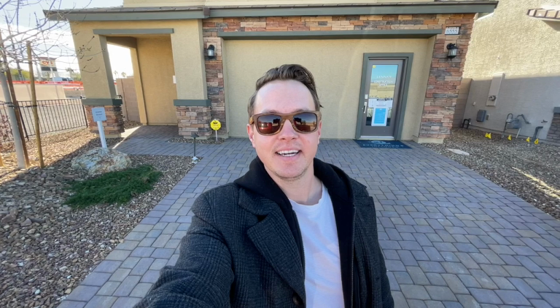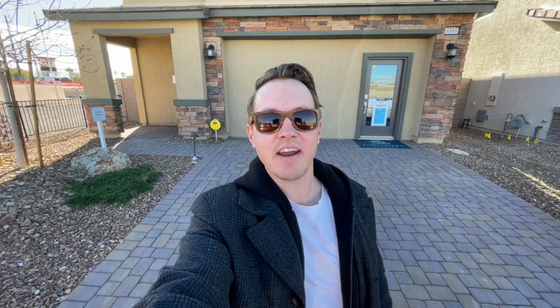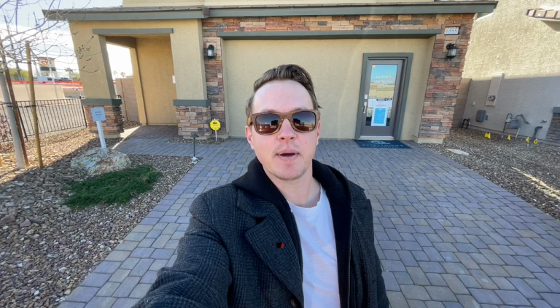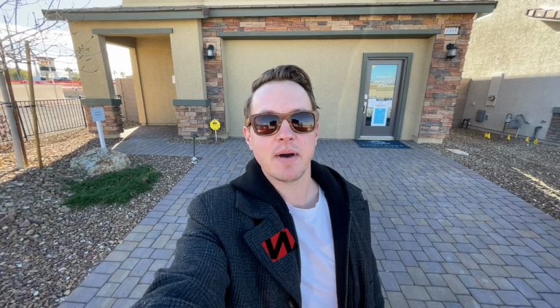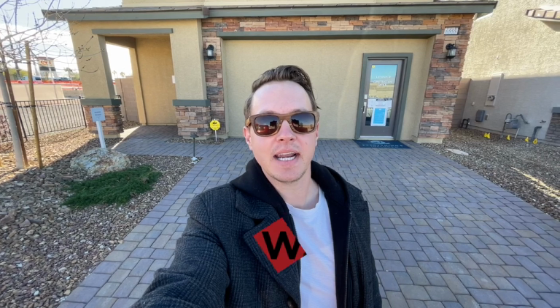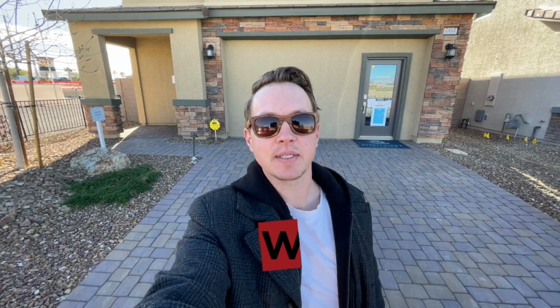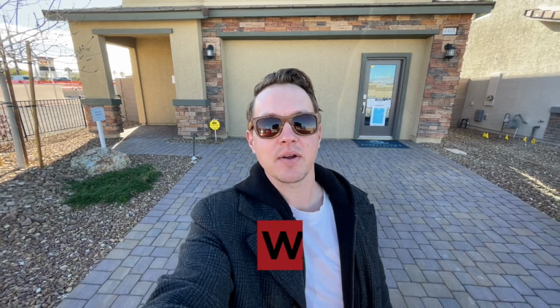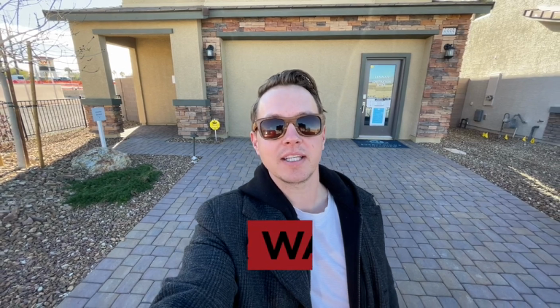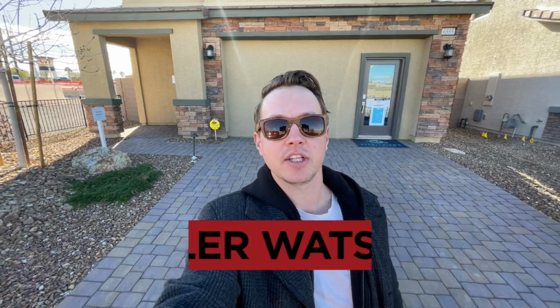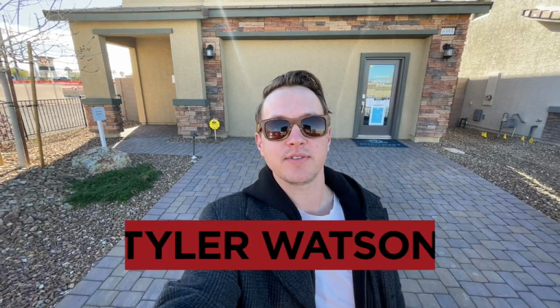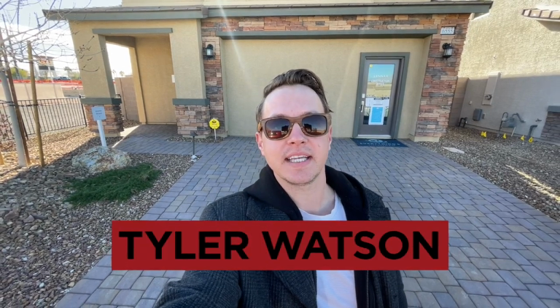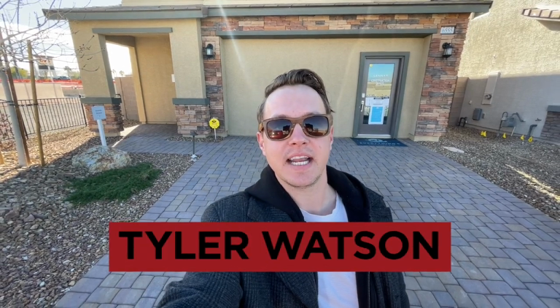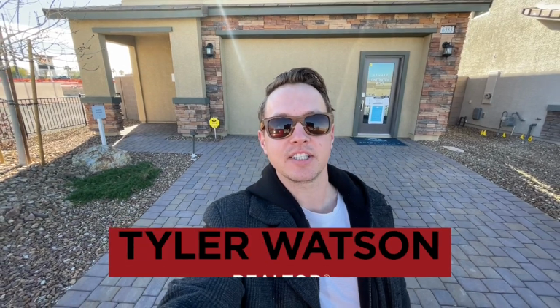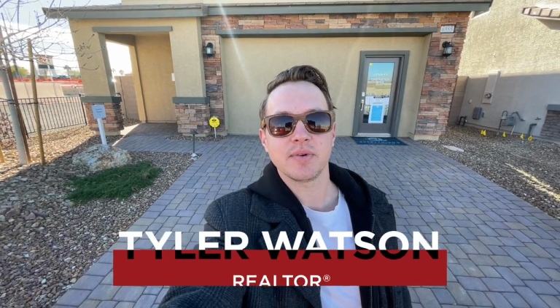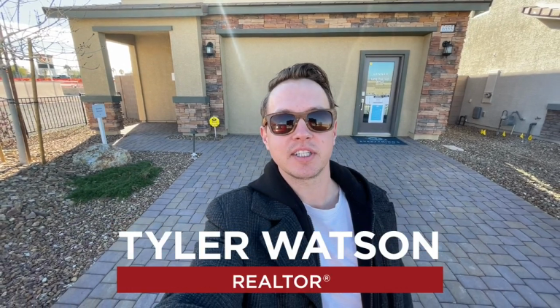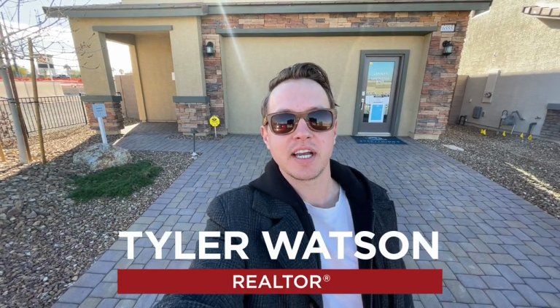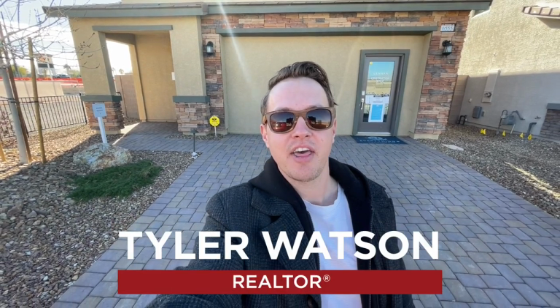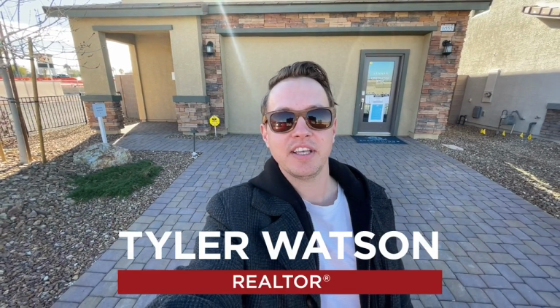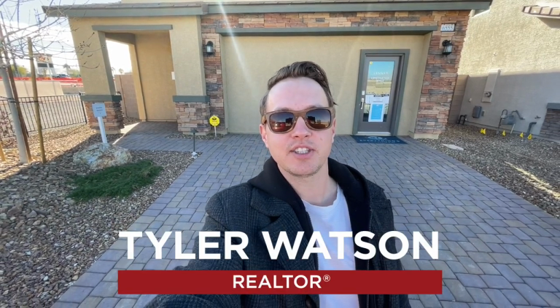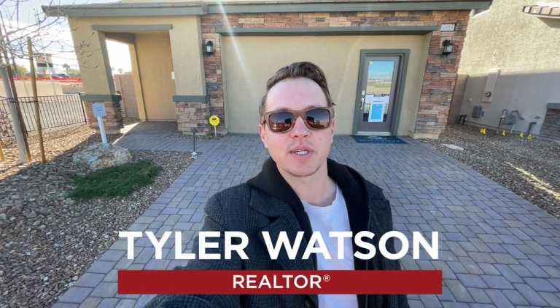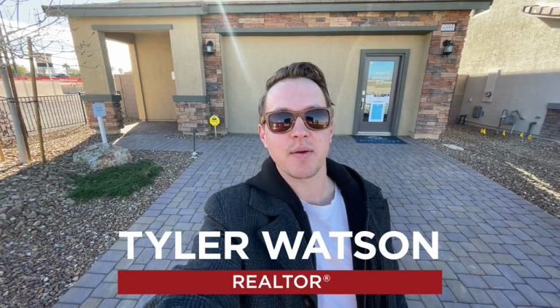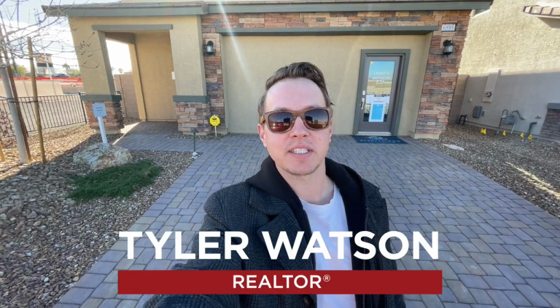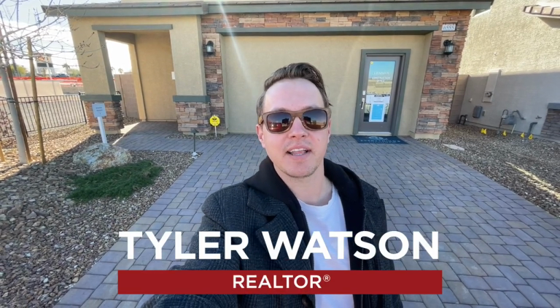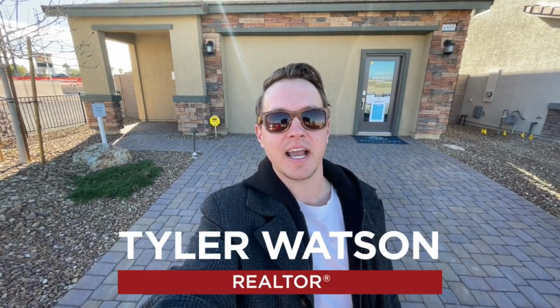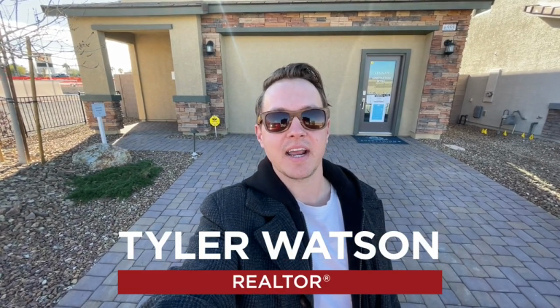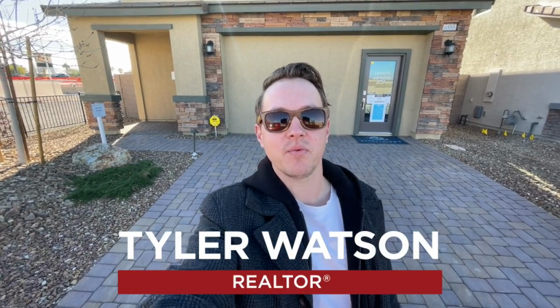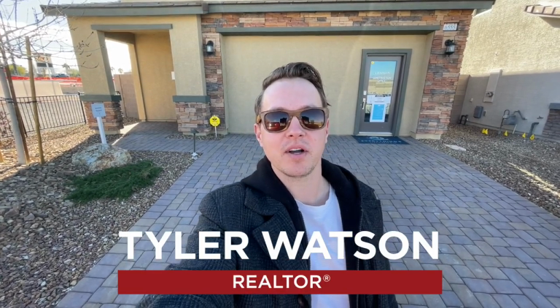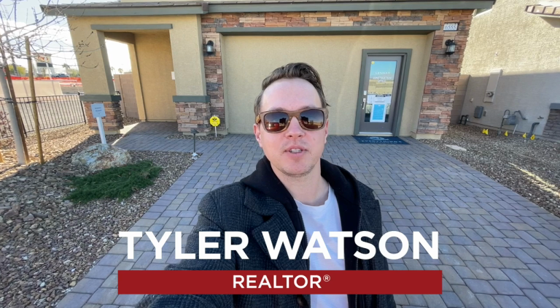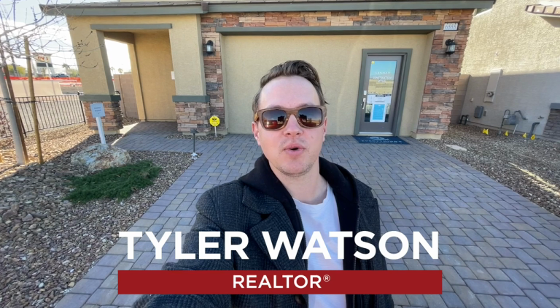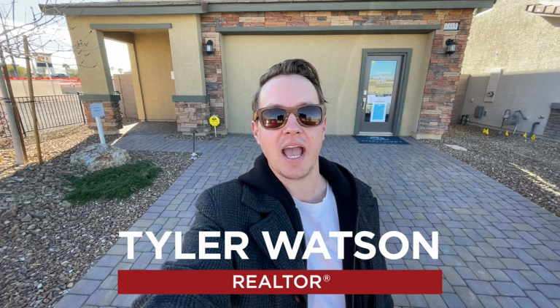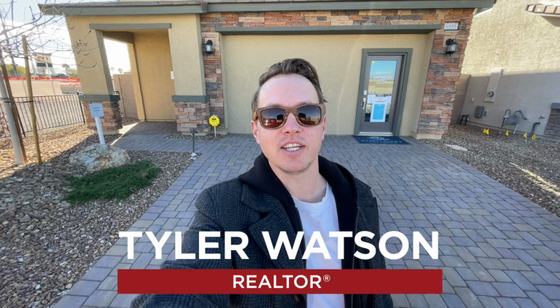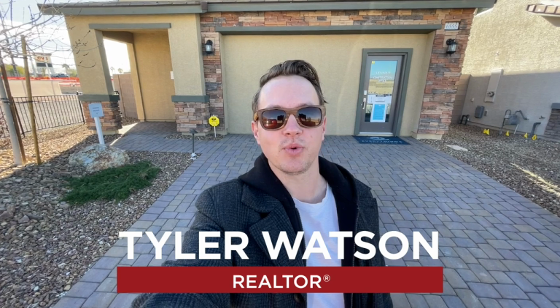Hey everybody, my name is Tyler Watson, your Las Vegas and Henderson Realtor. This is Tour Time with Tyler and welcome to Edgewood.